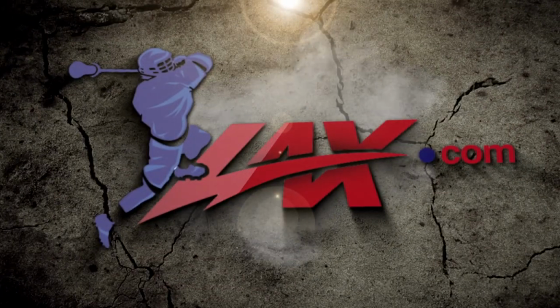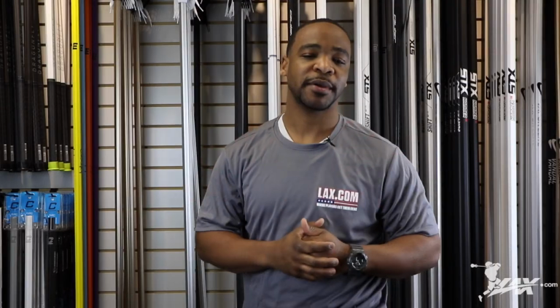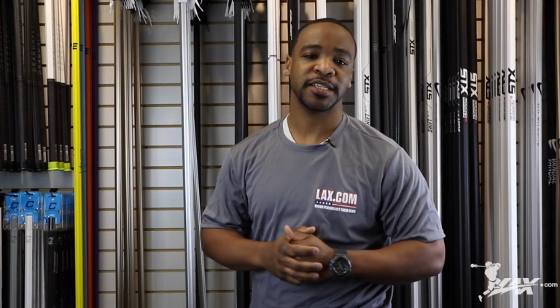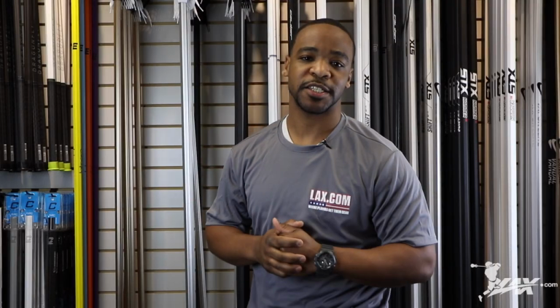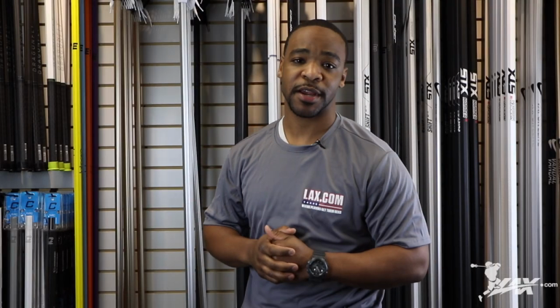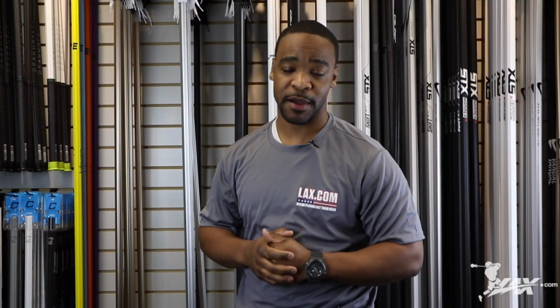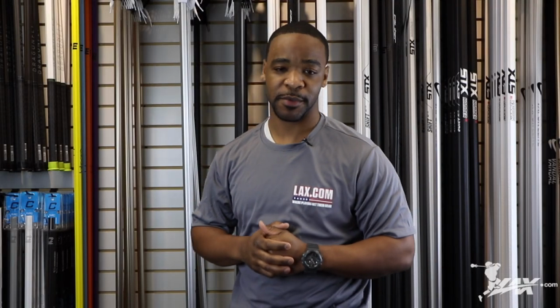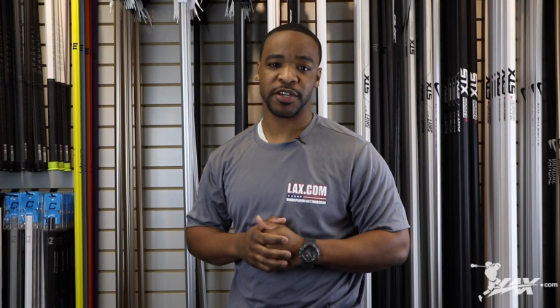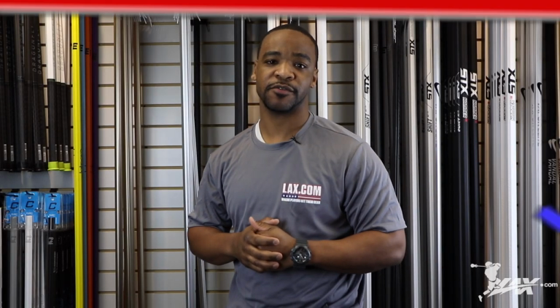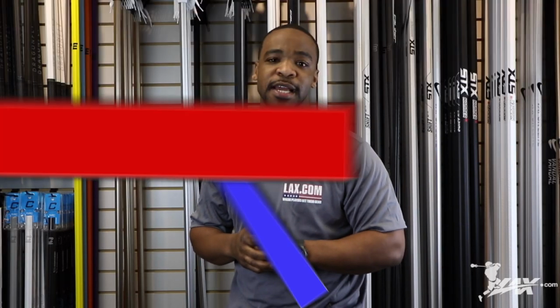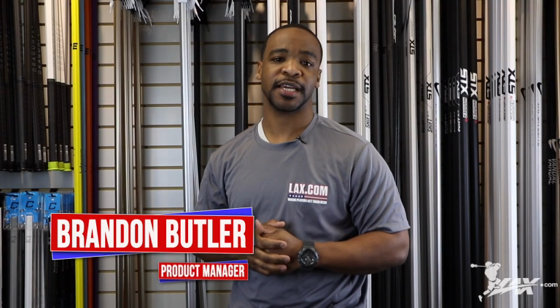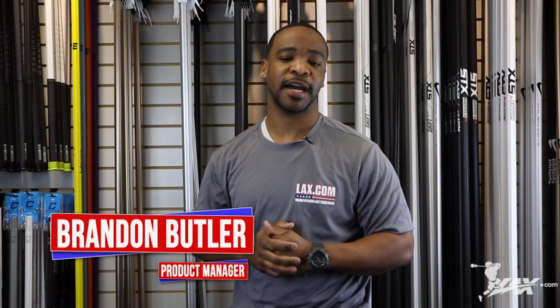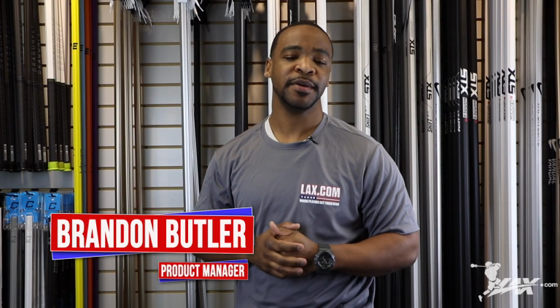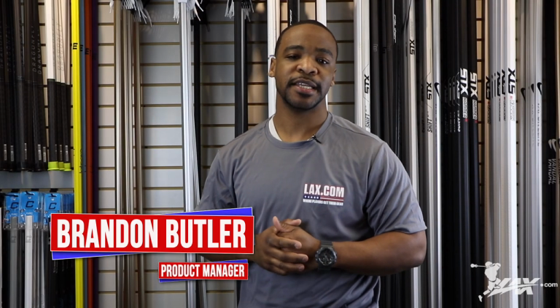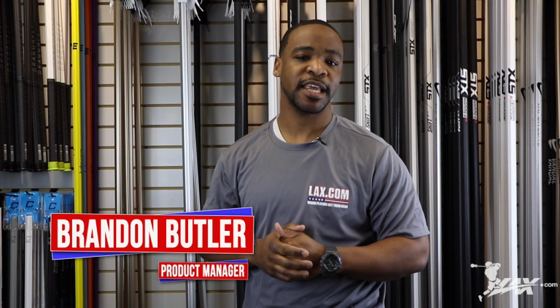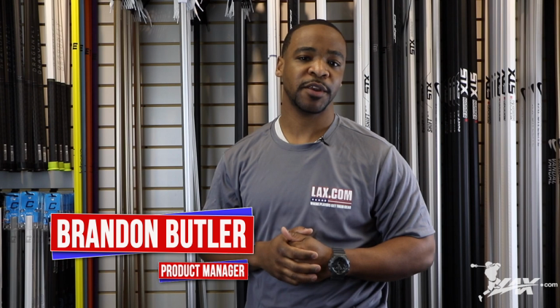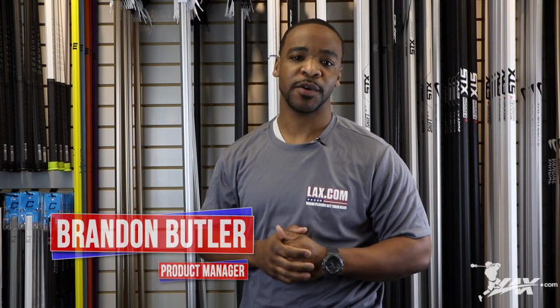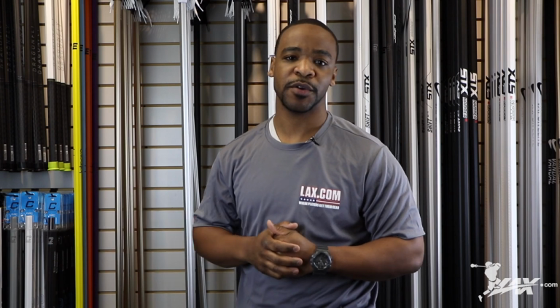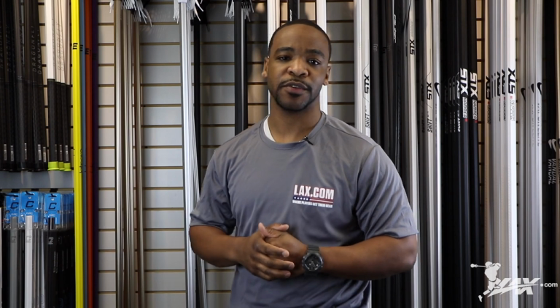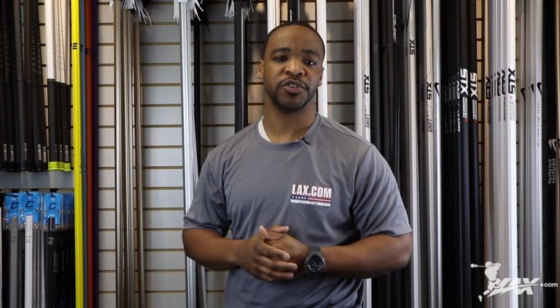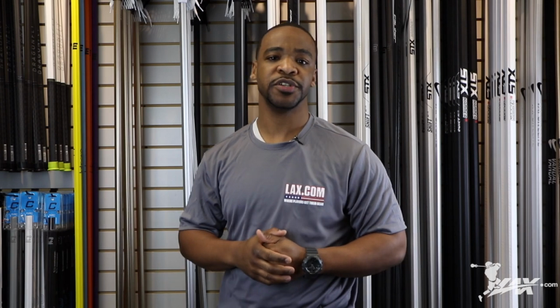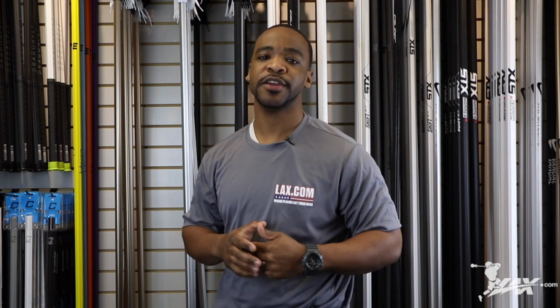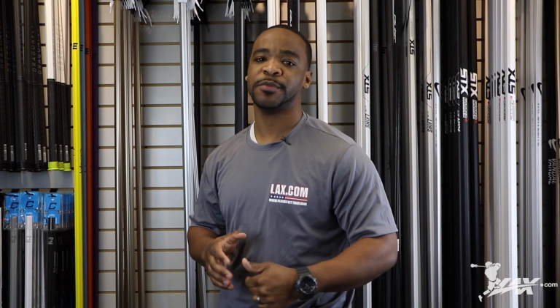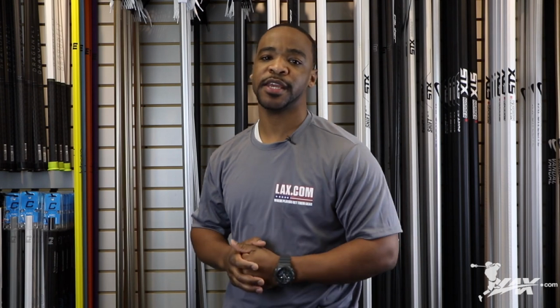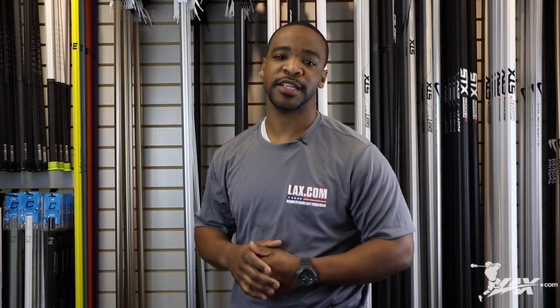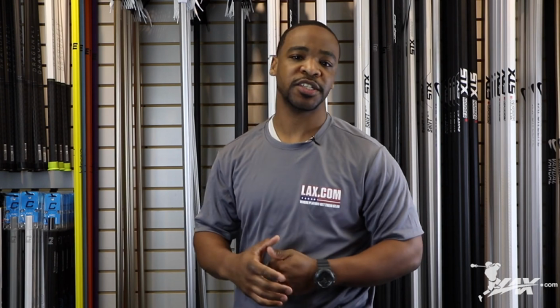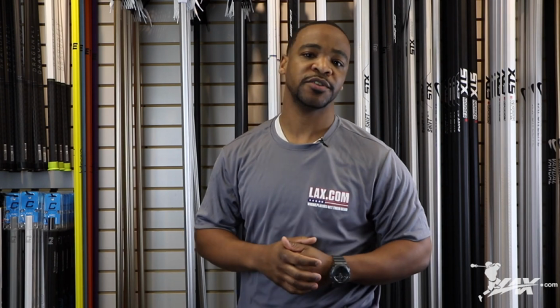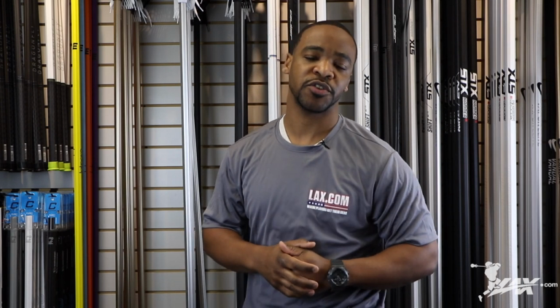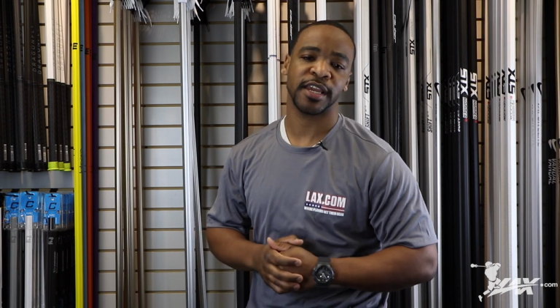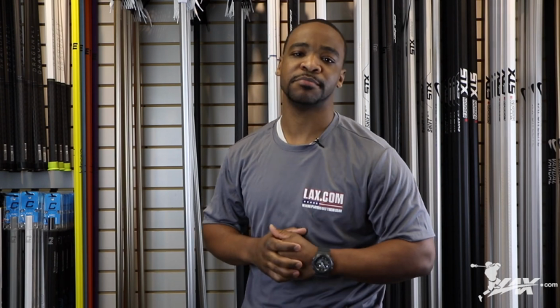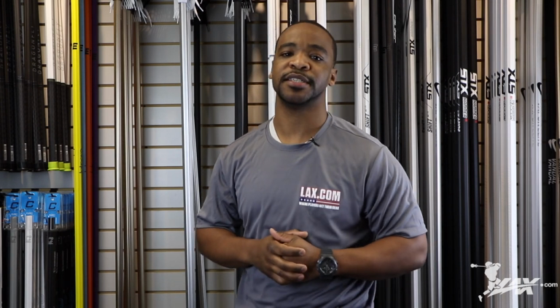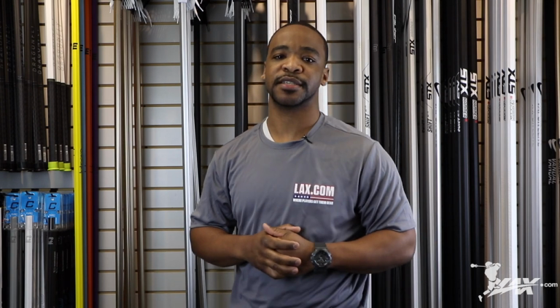Hey guys, this is Brandon, product manager here from lax.com, and today we're going to be going over the junior, intermediate, and senior String King complete sticks.